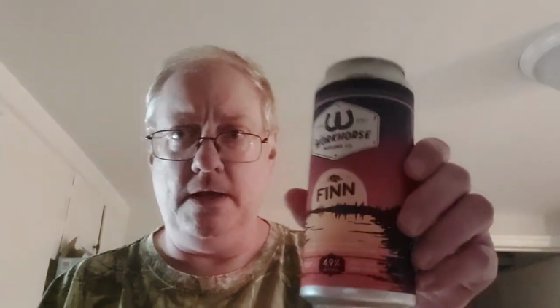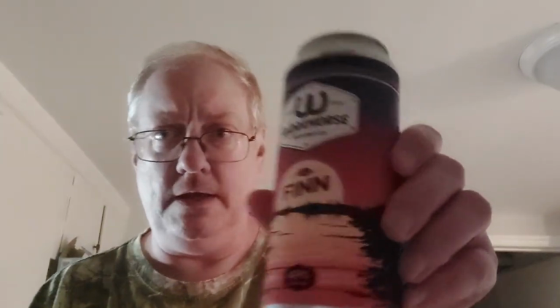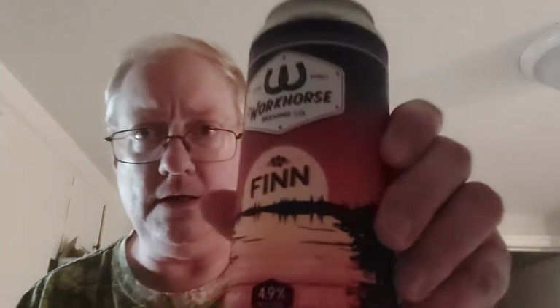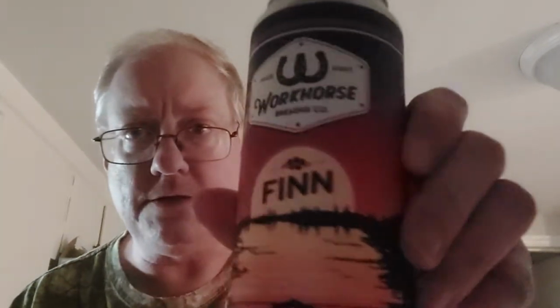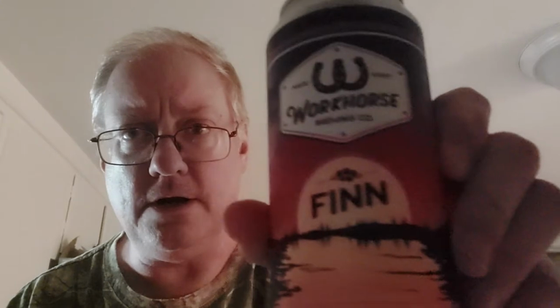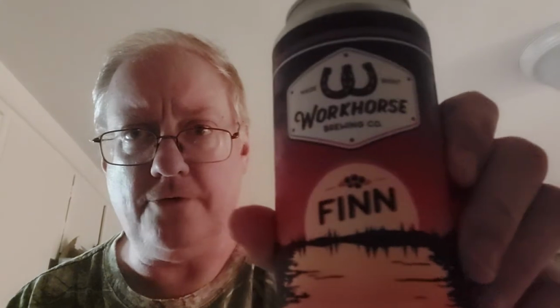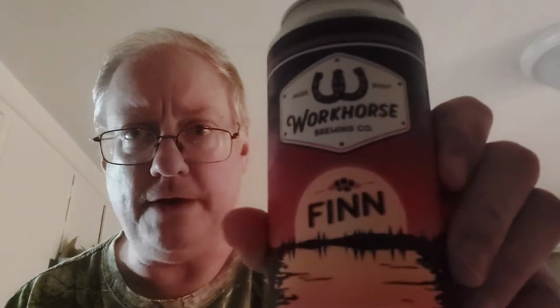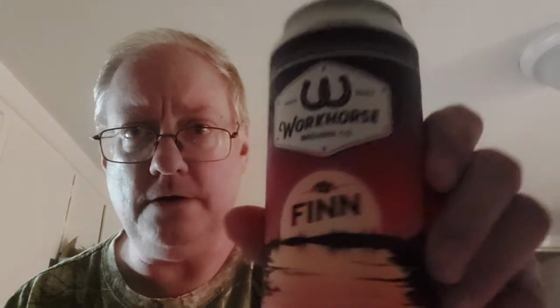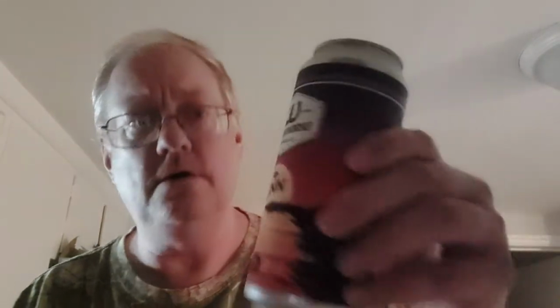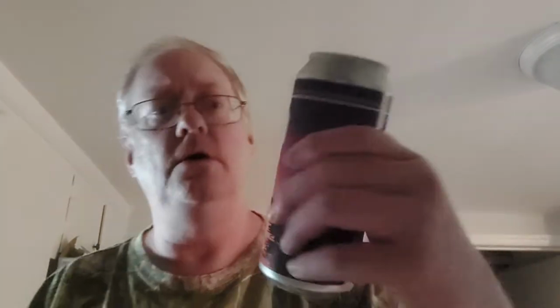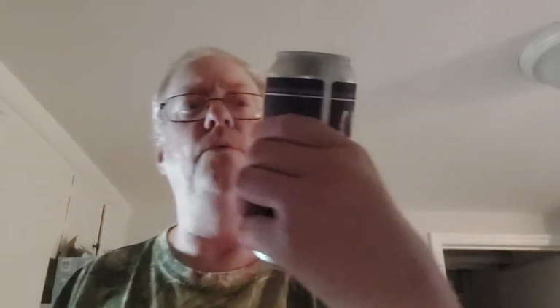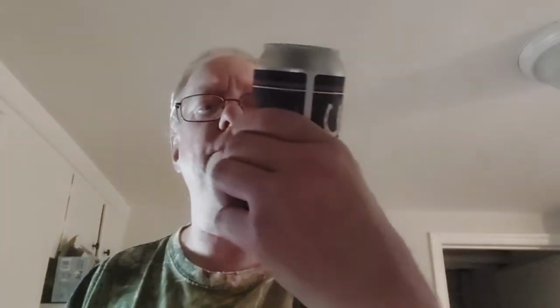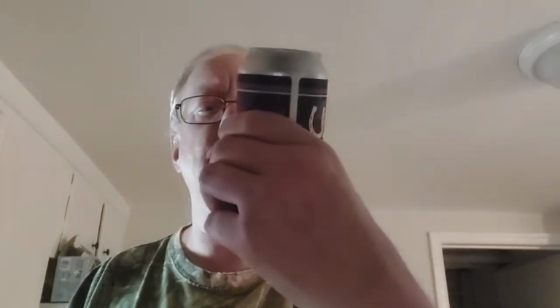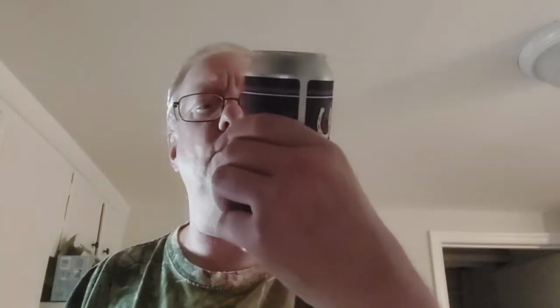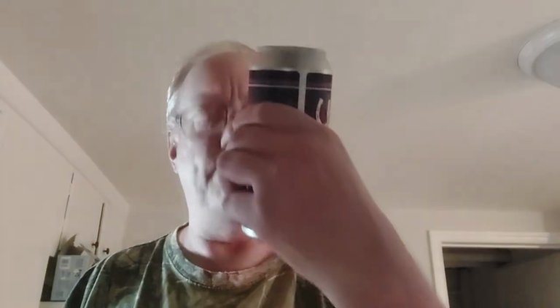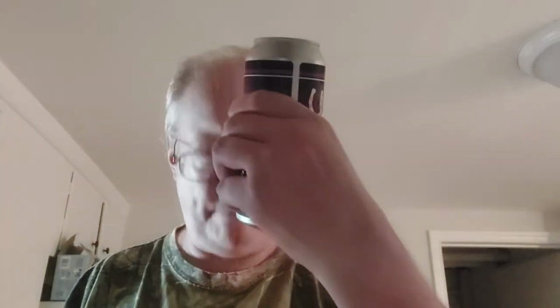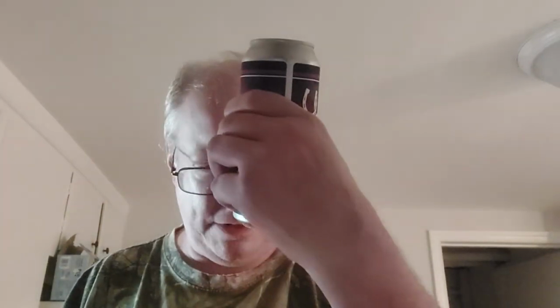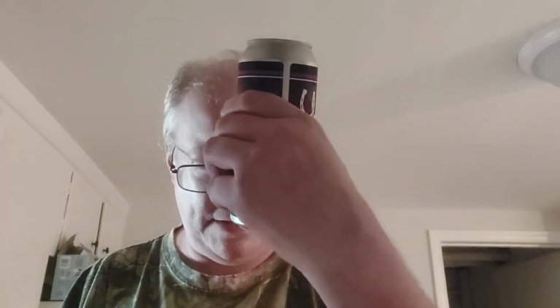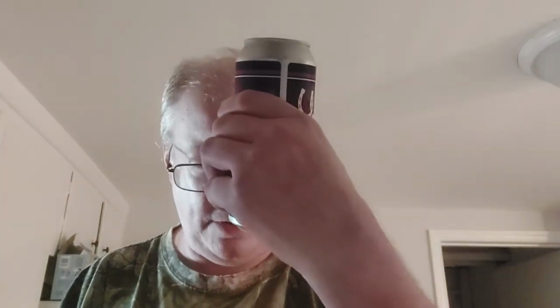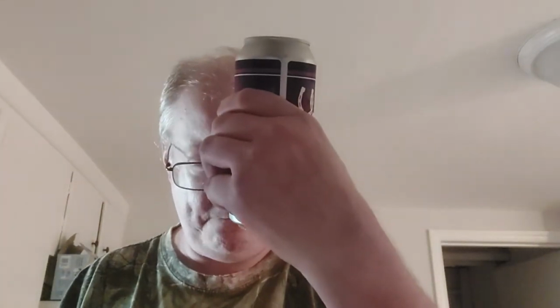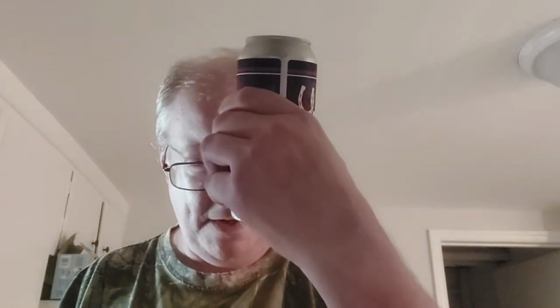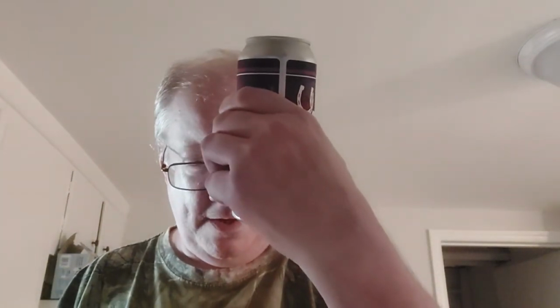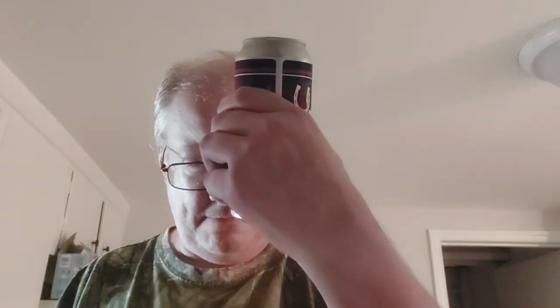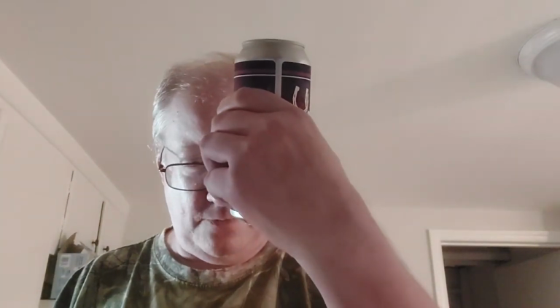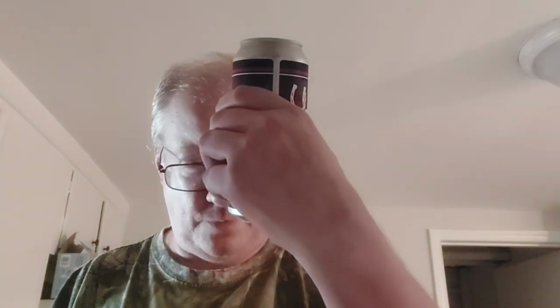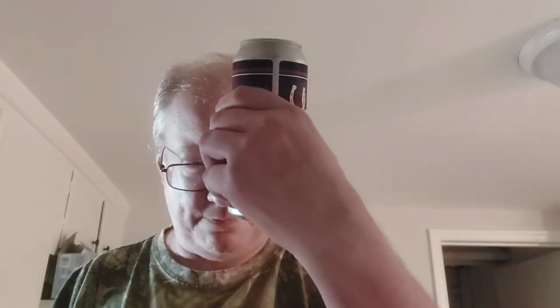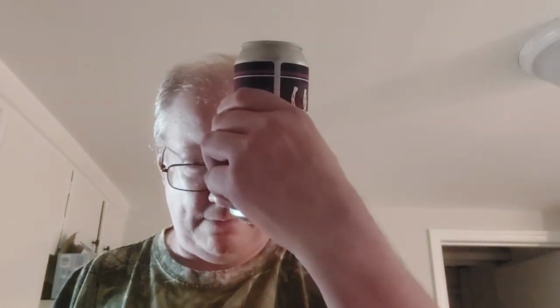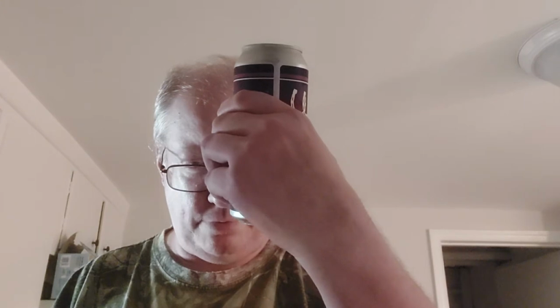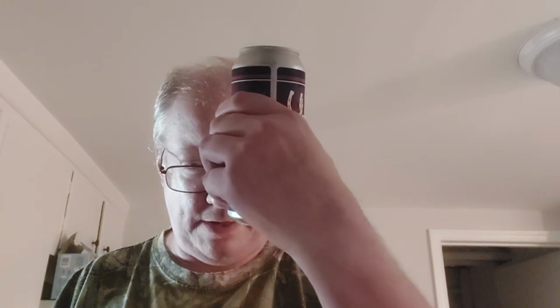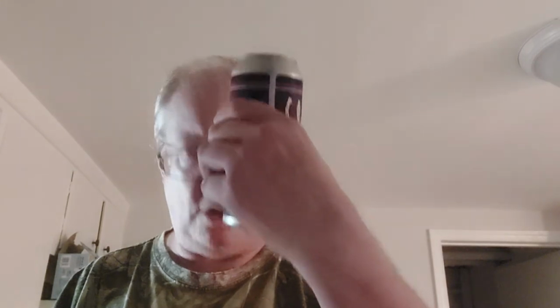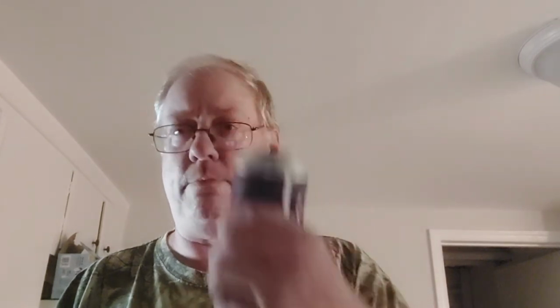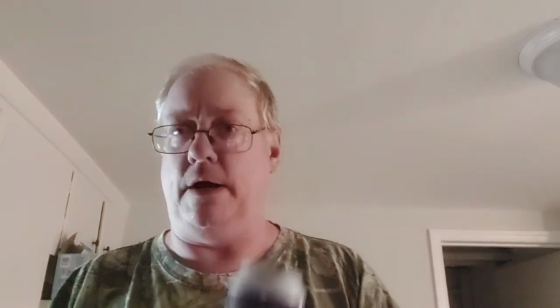Today we have another lovely sour beer from the friendly folks at Workhorse over there in King of Prussia. It is their Fin, which is their Triple Berry Sour, made with raspberry, blueberry, and huckleberry.